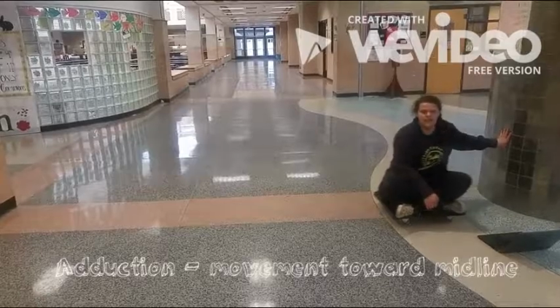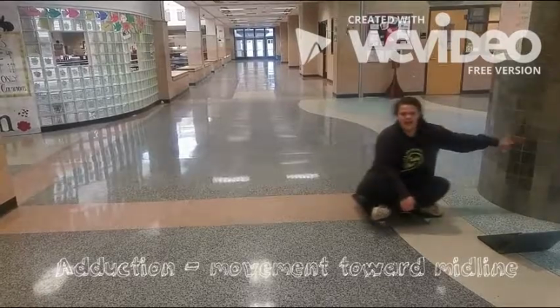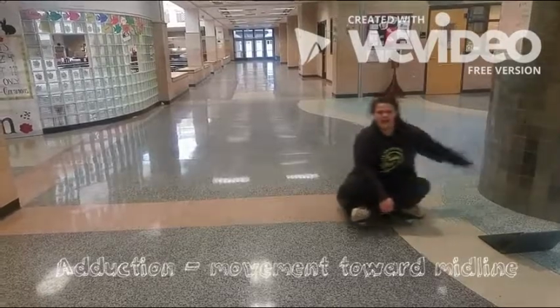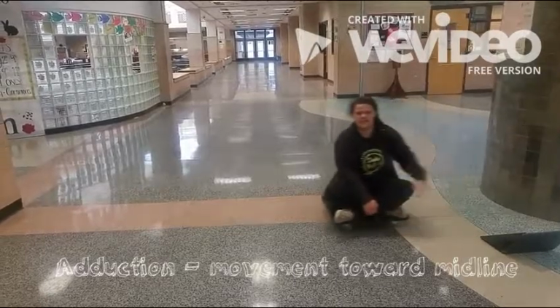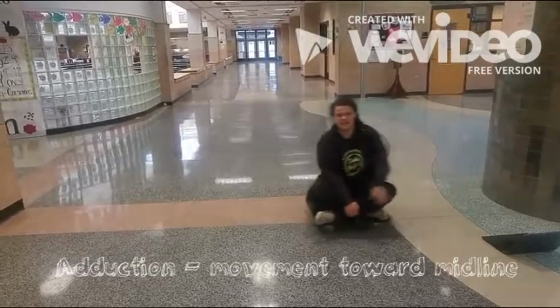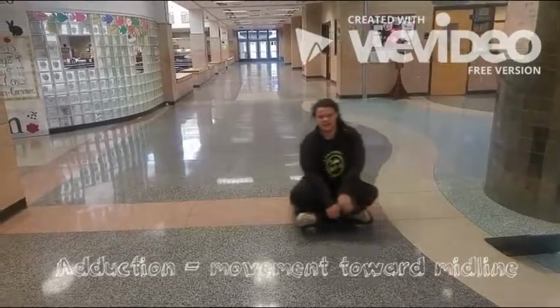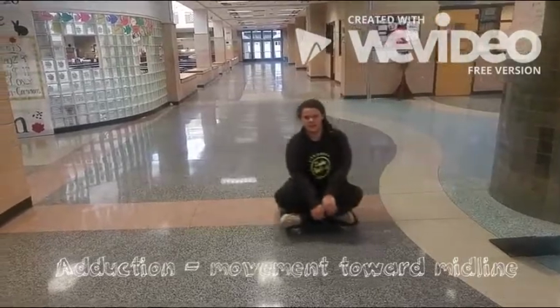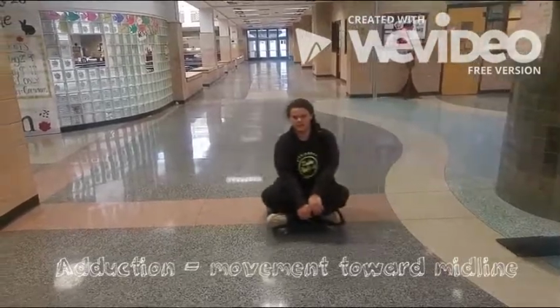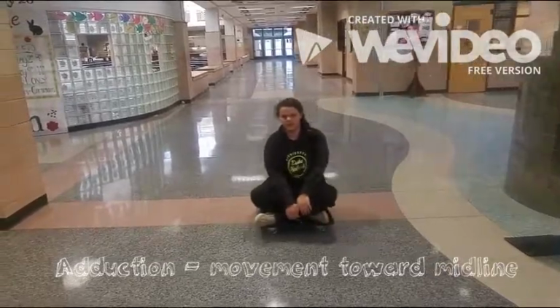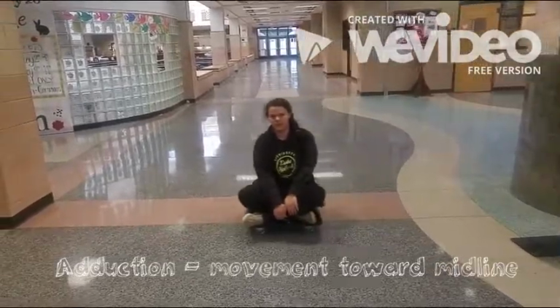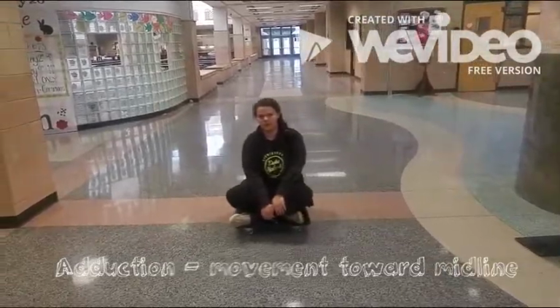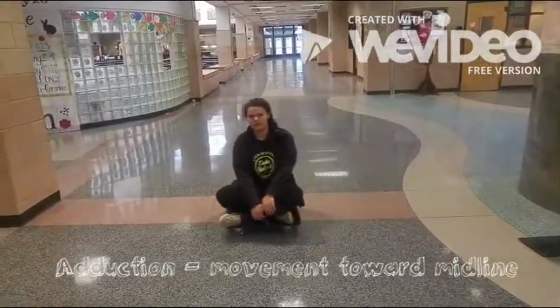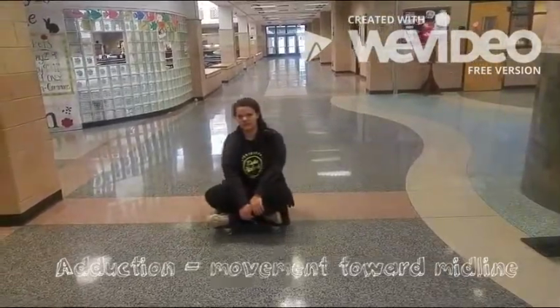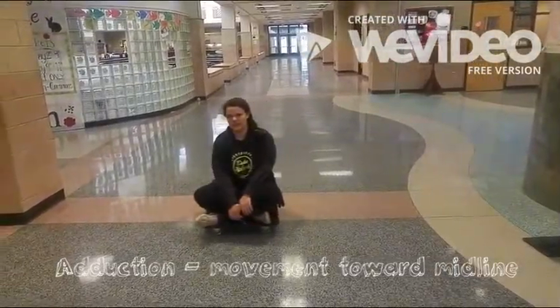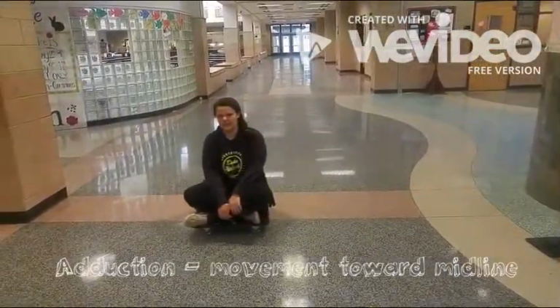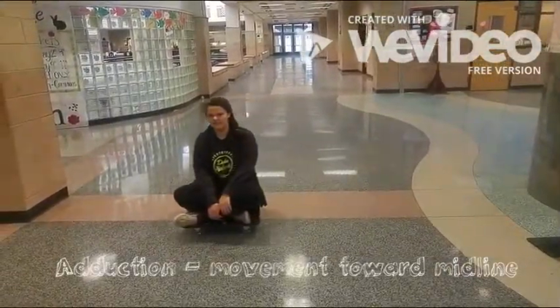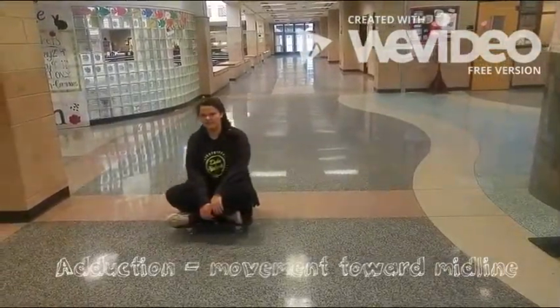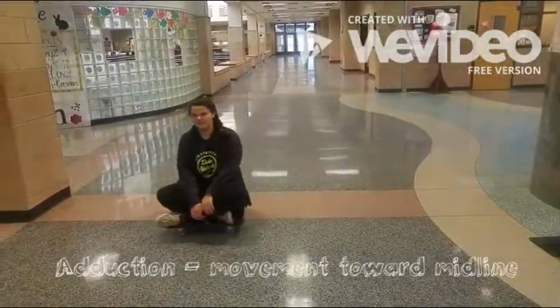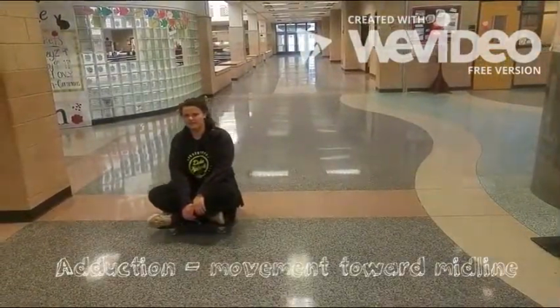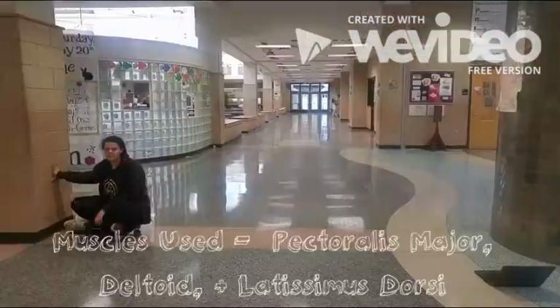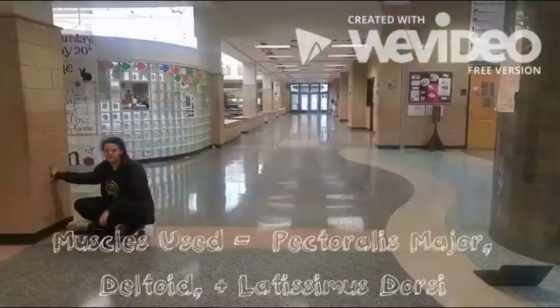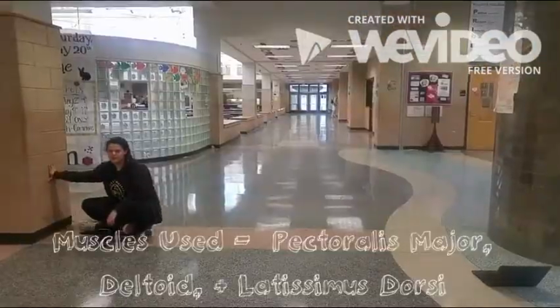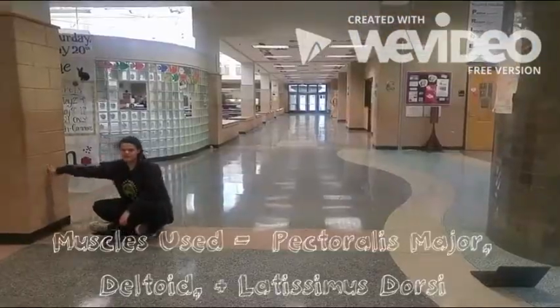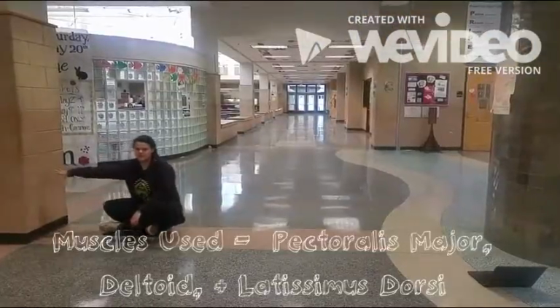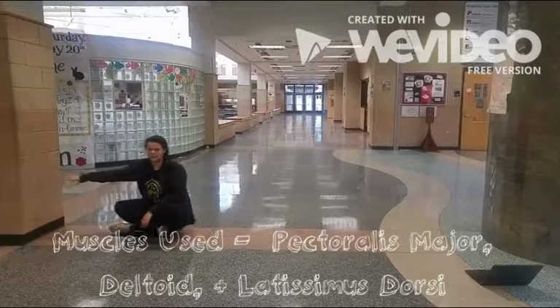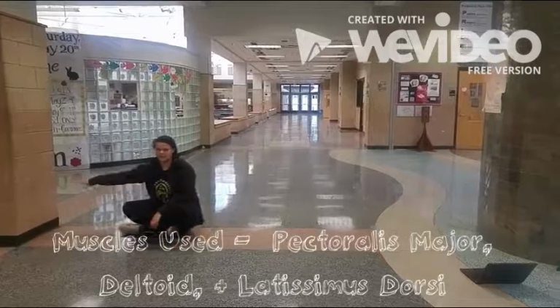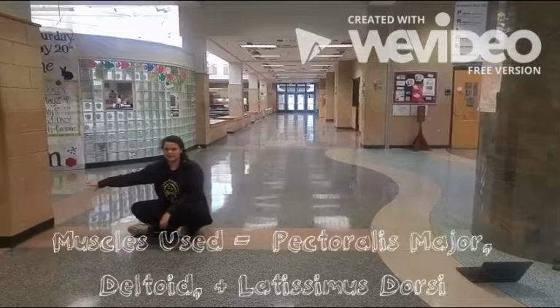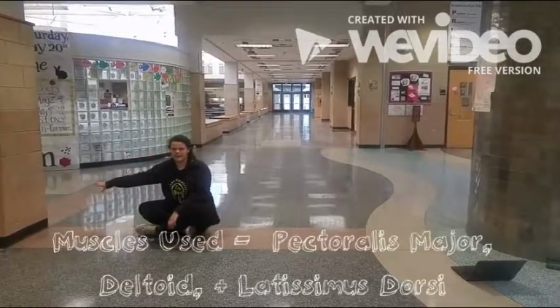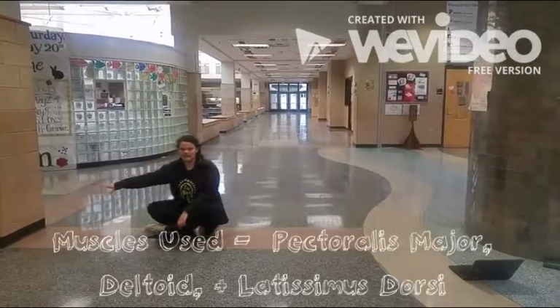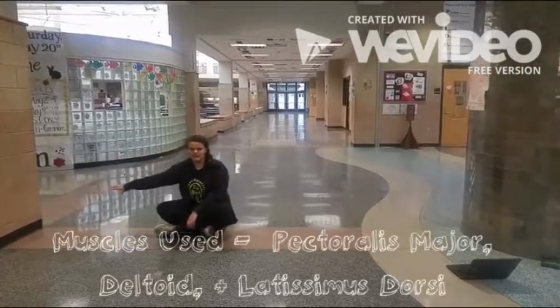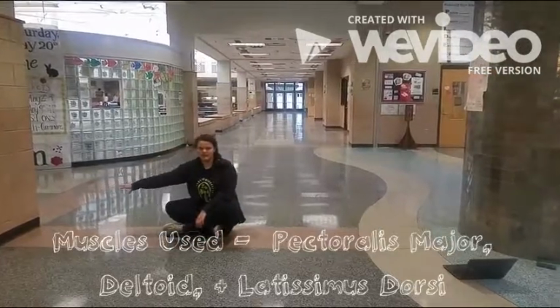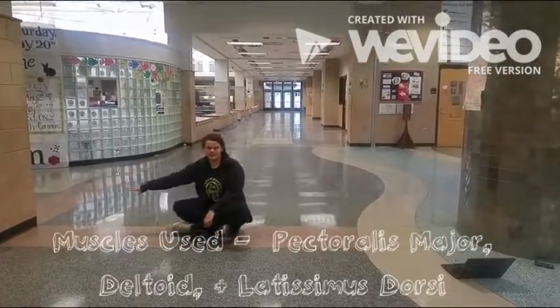Adduction: movement towards the middle. Muscles used: ventralis major.